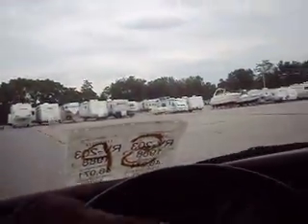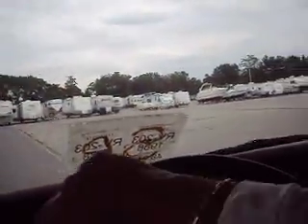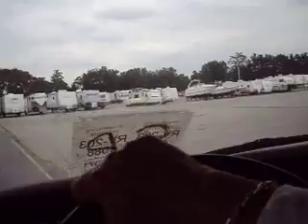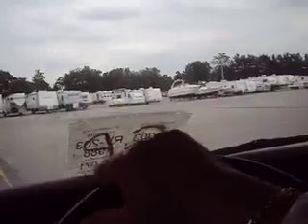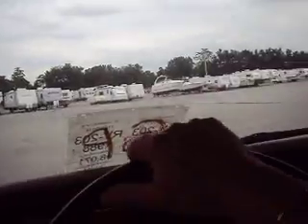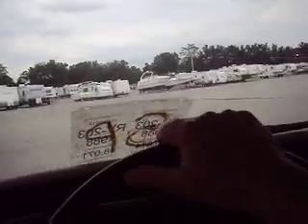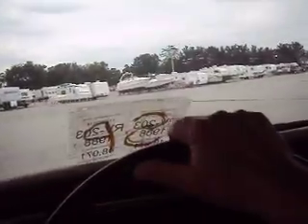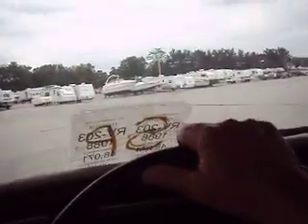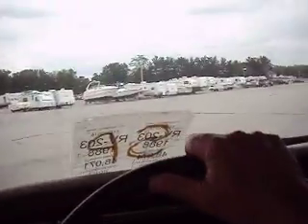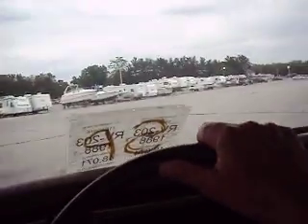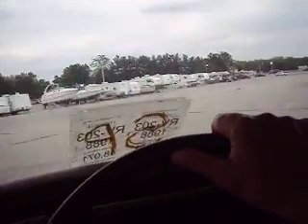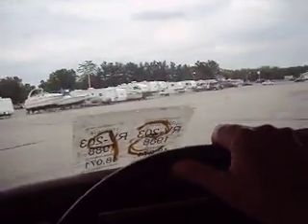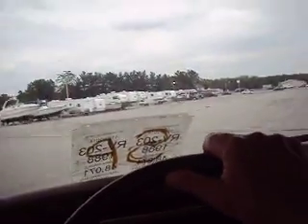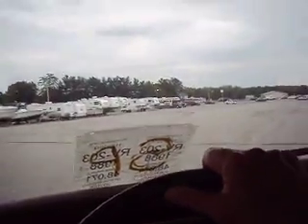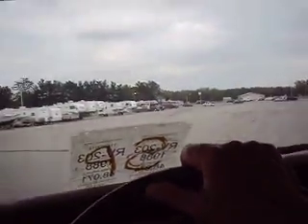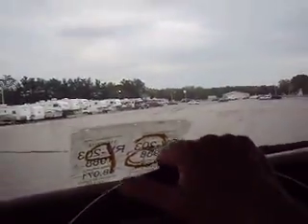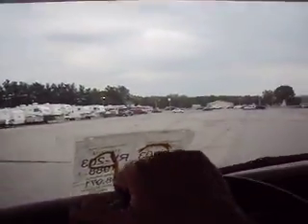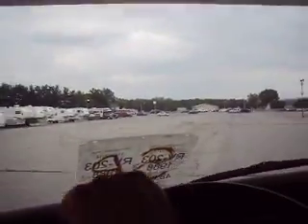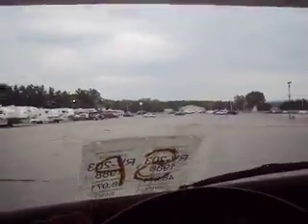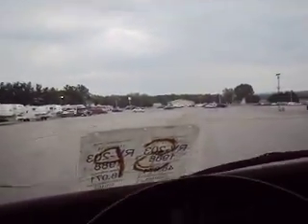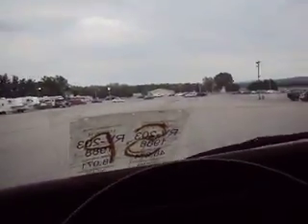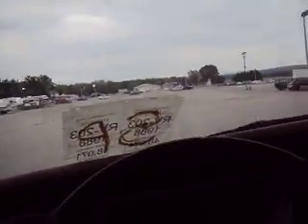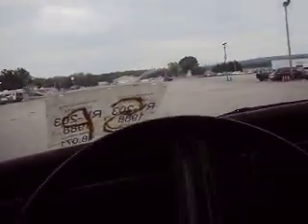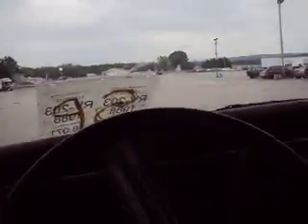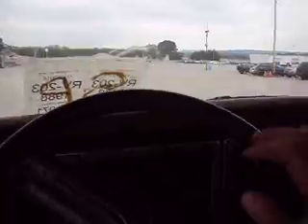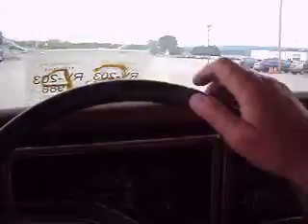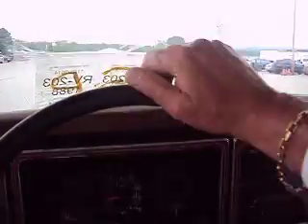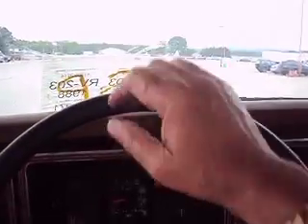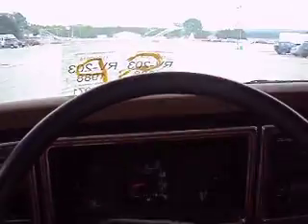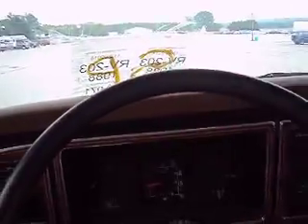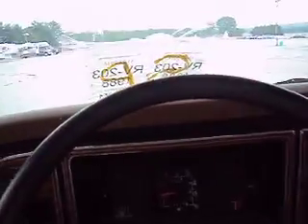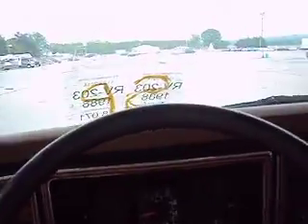The air conditioning blows, but it does not blow cold. It's going to need a charge.